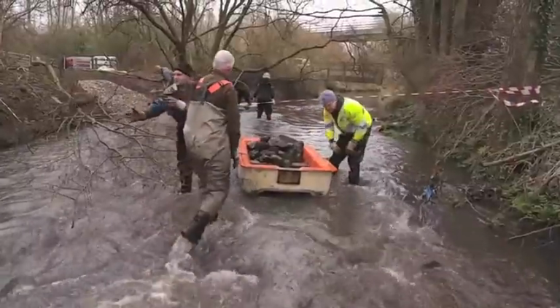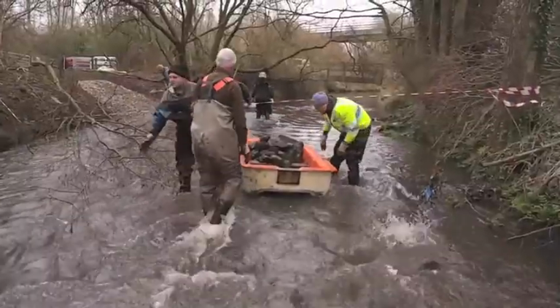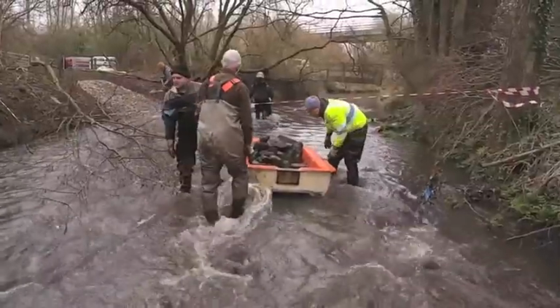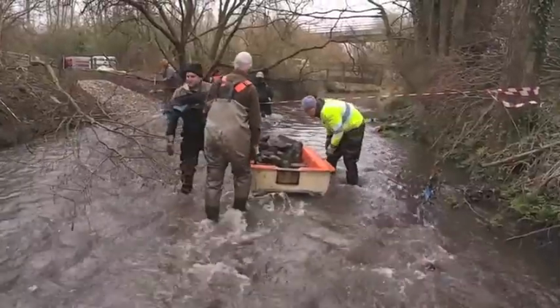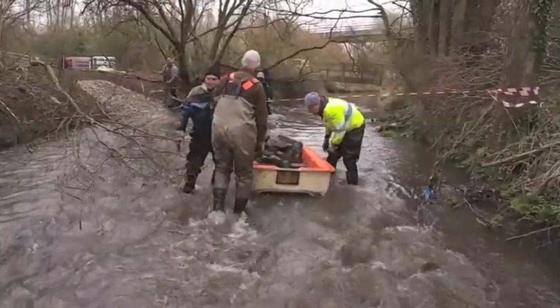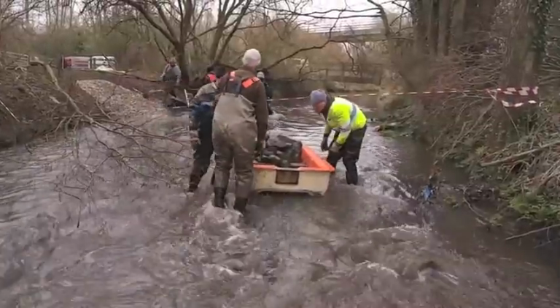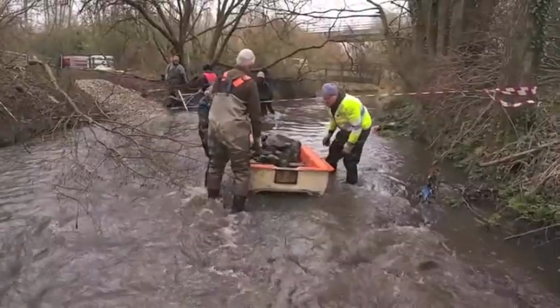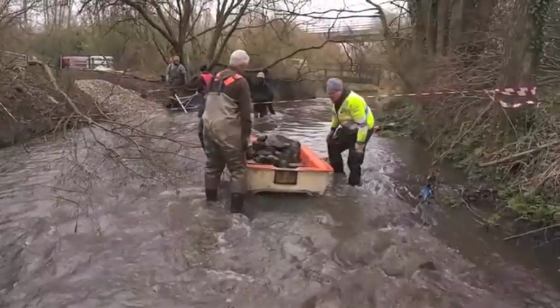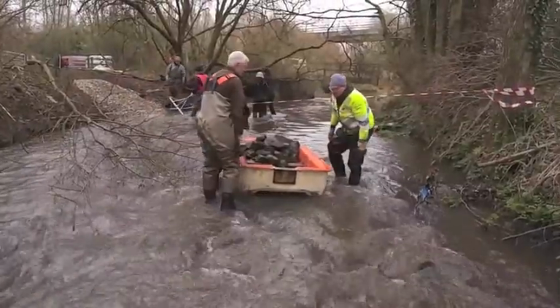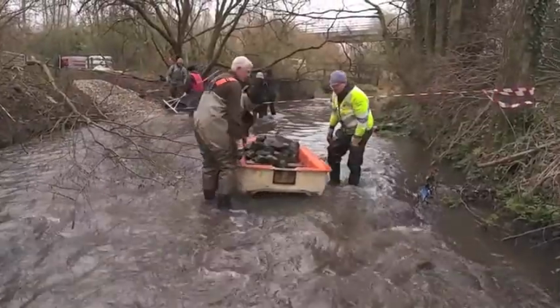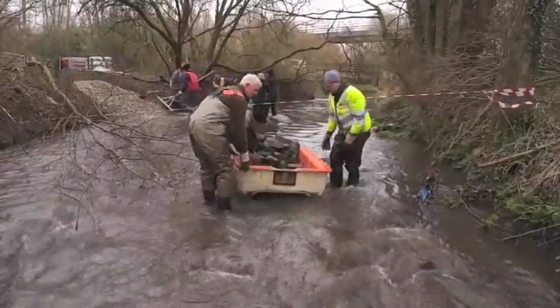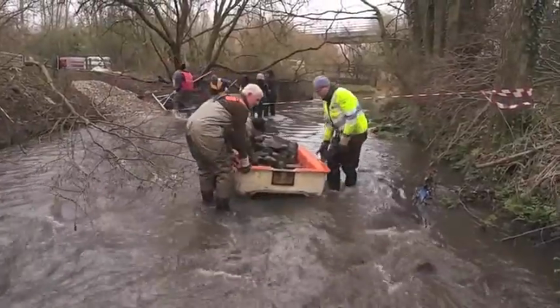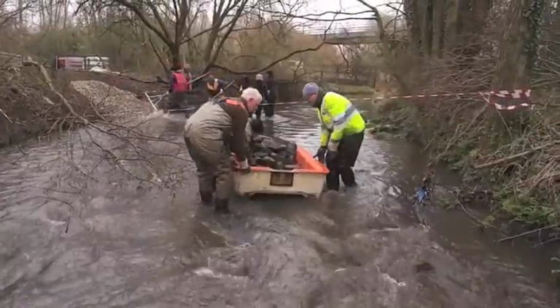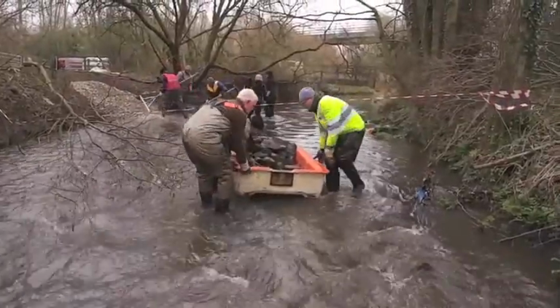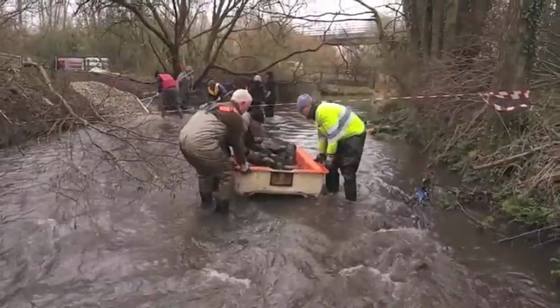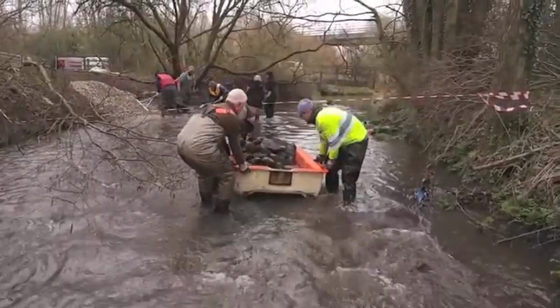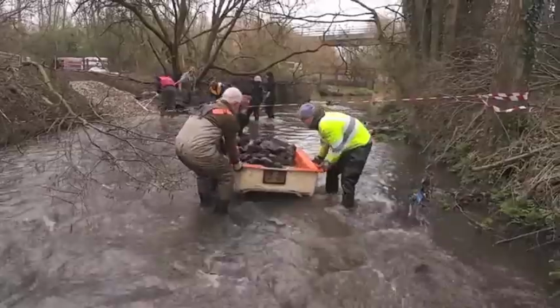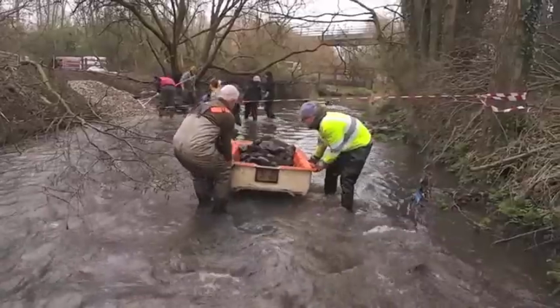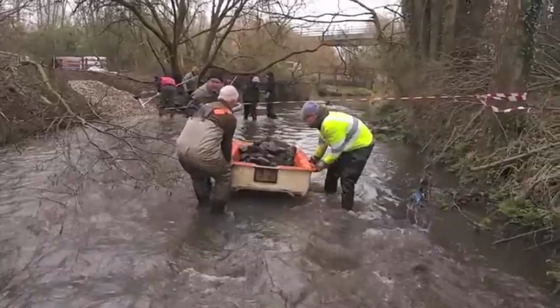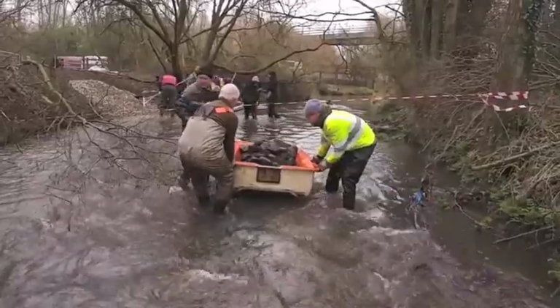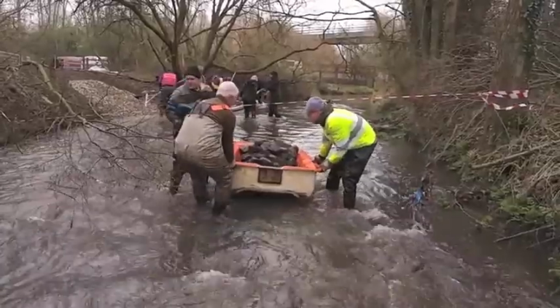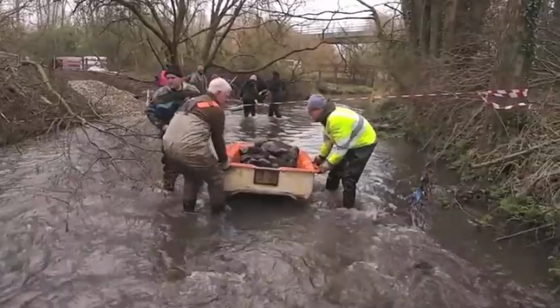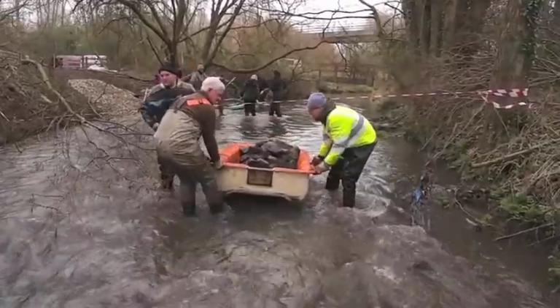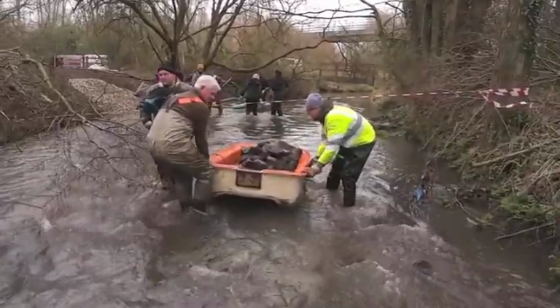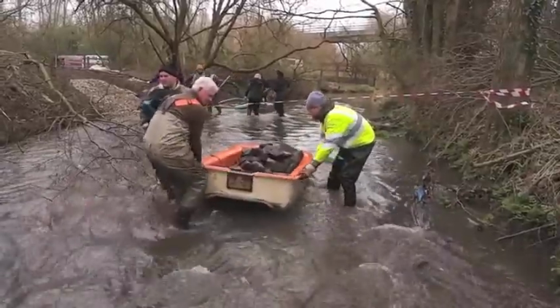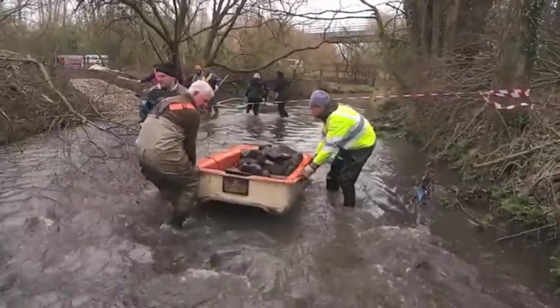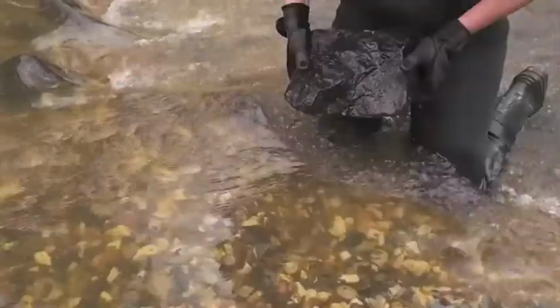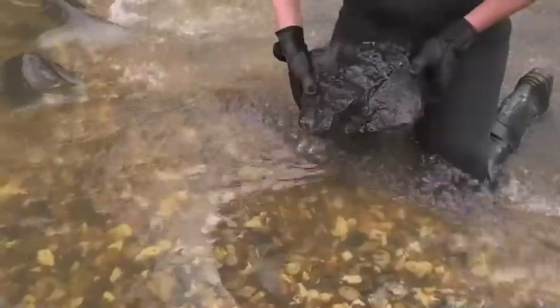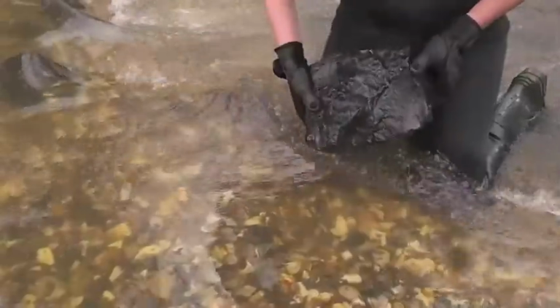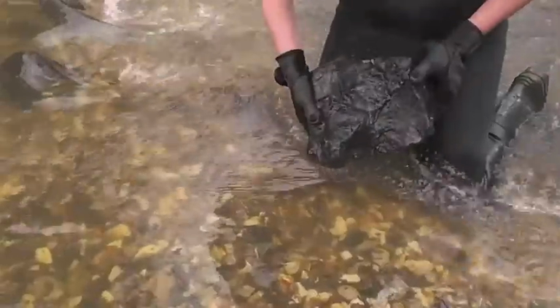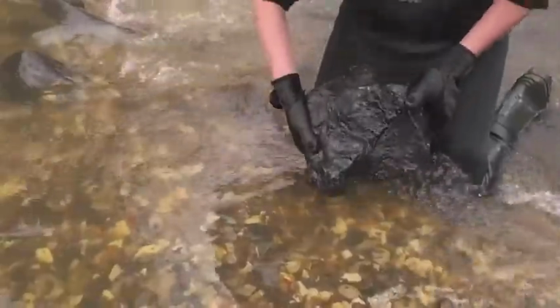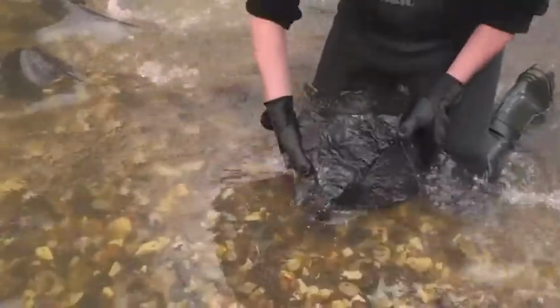We're also dotting a few stones around on the riffle to create micro habitats, which are very valuable for juvenile fish.